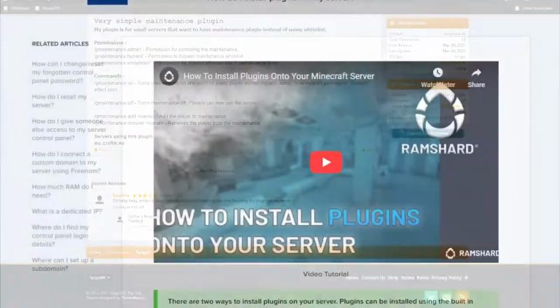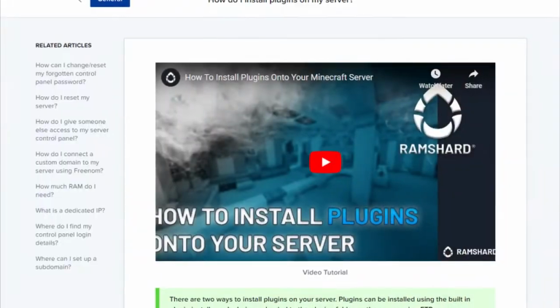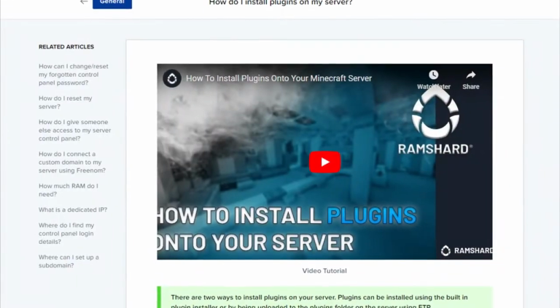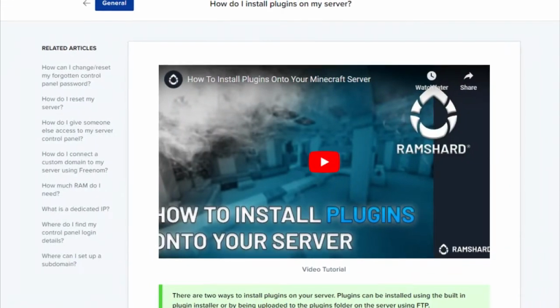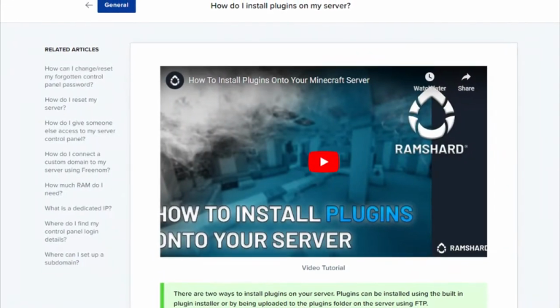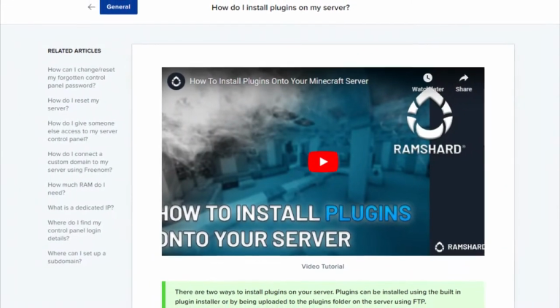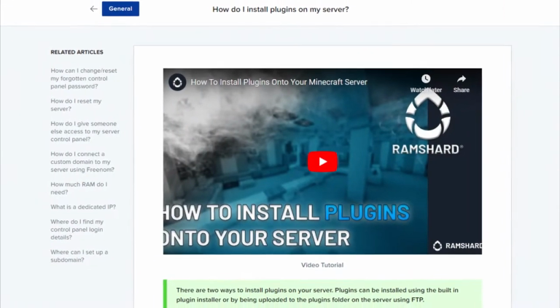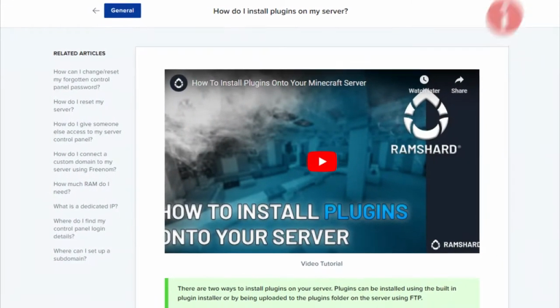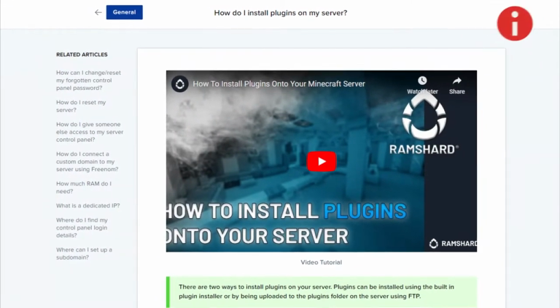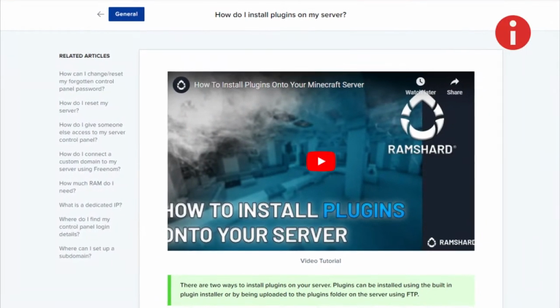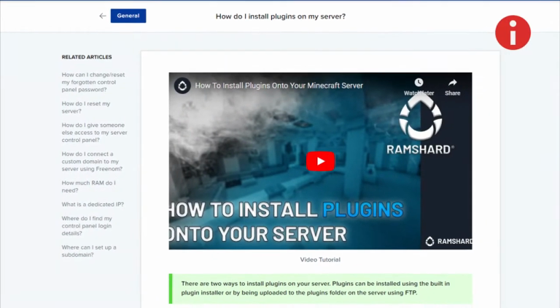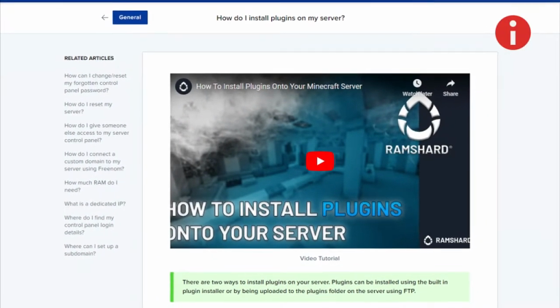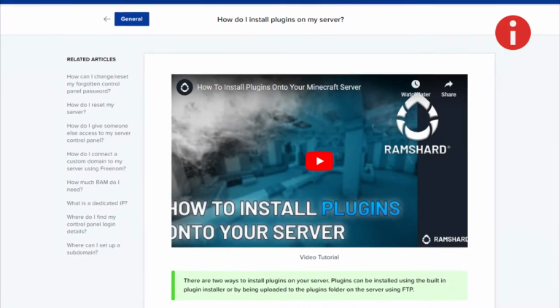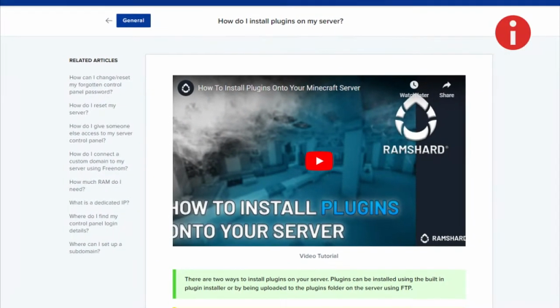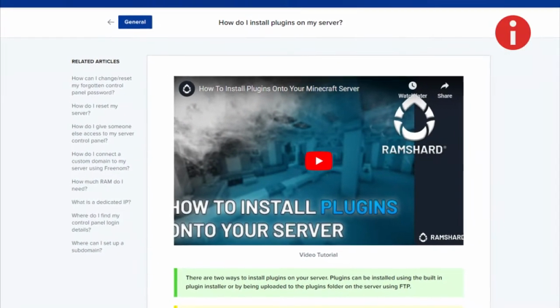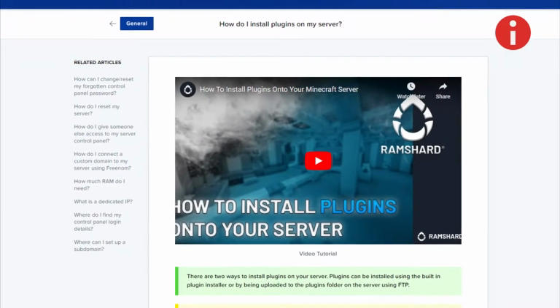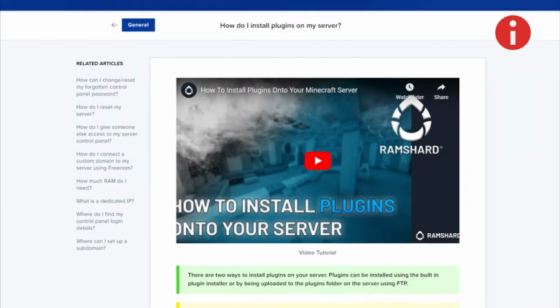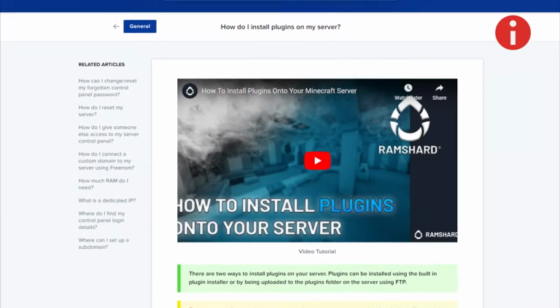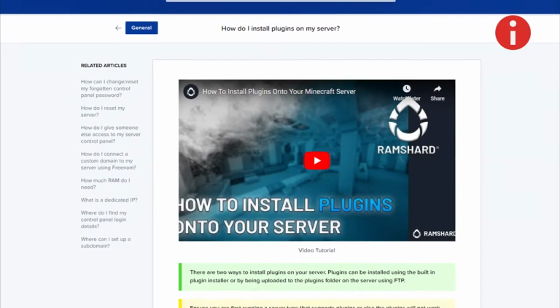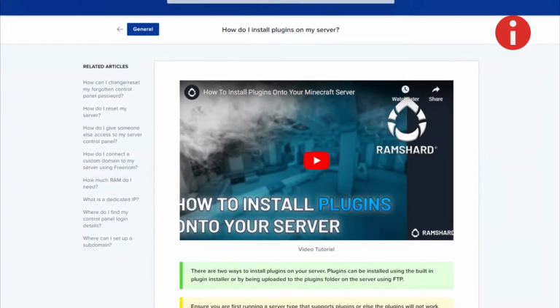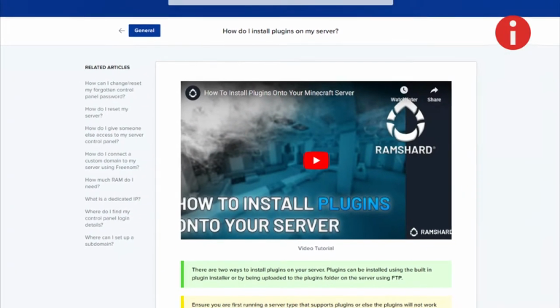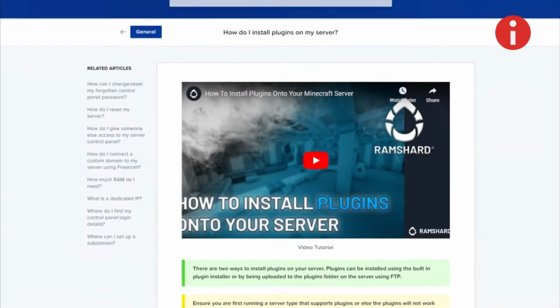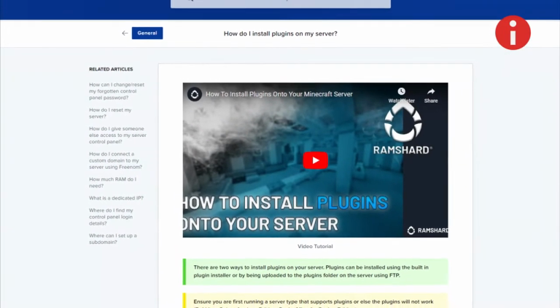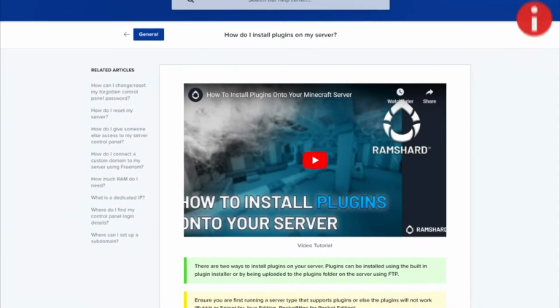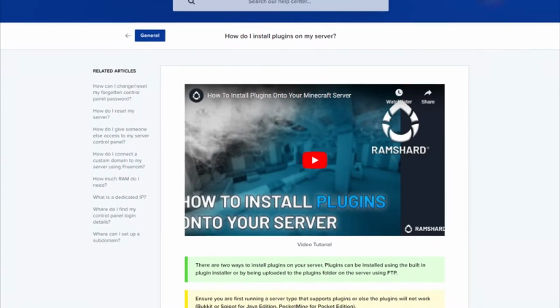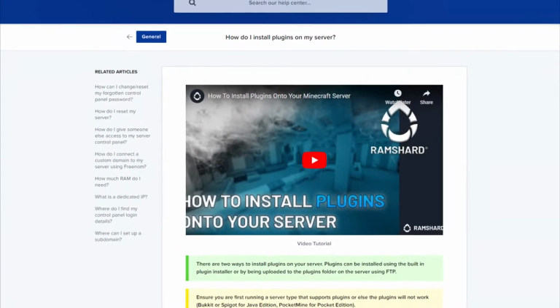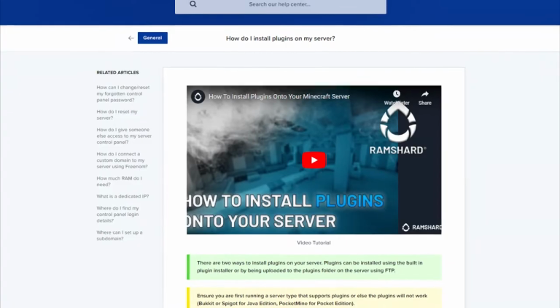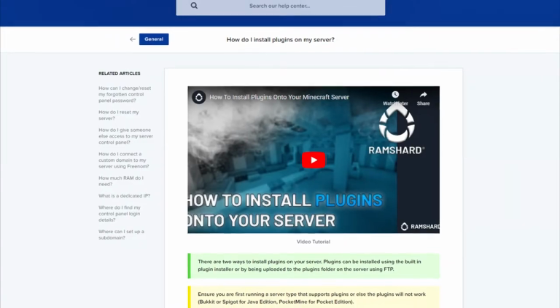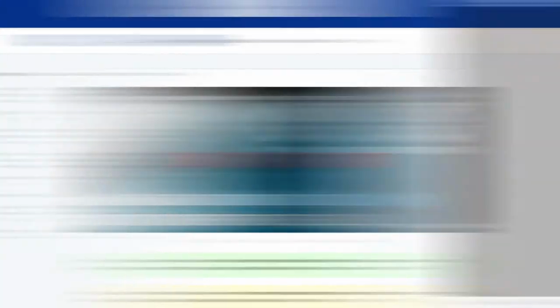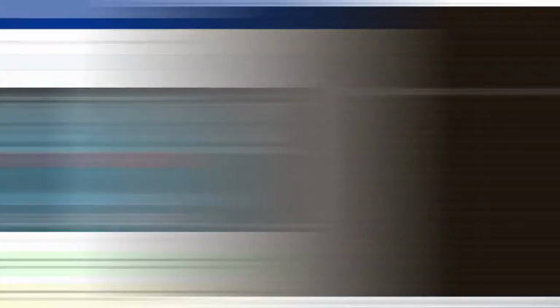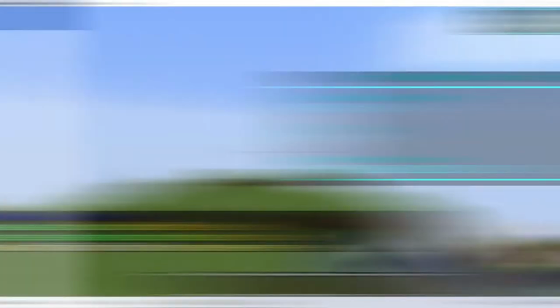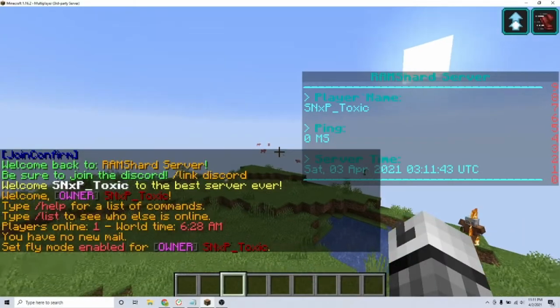Starting out, make sure you install the plugin first. If you don't know how, click the top right for the iCard on how to install plugins.